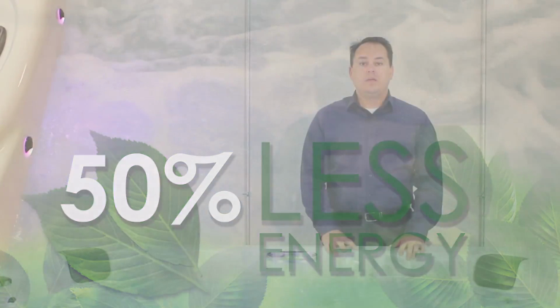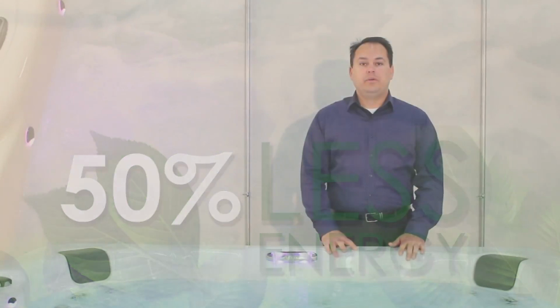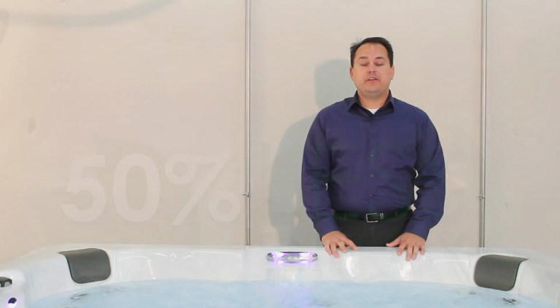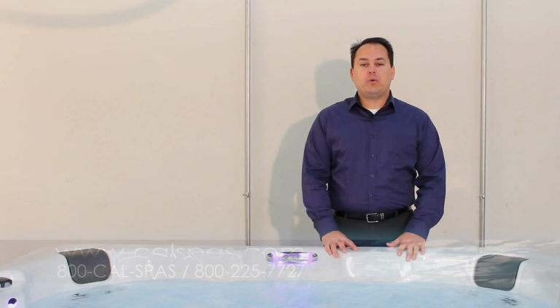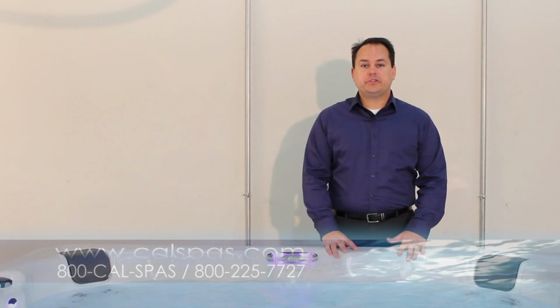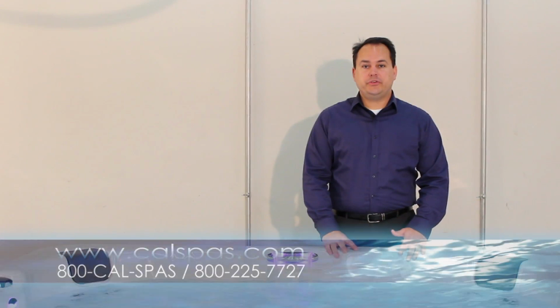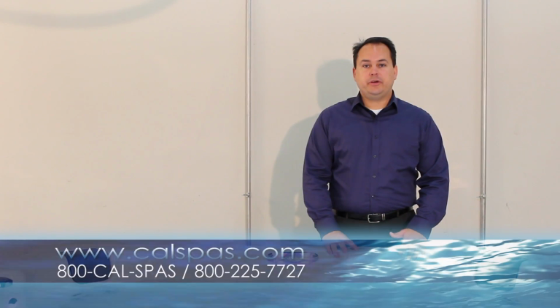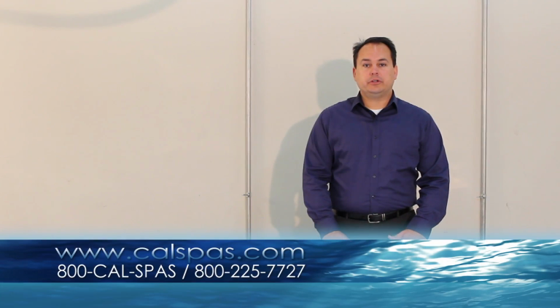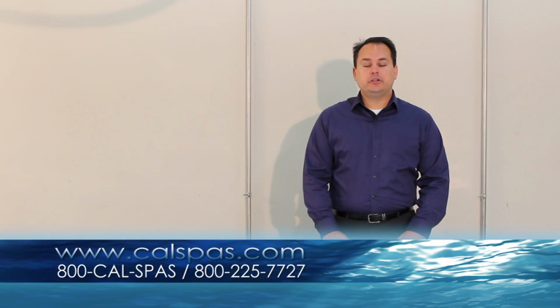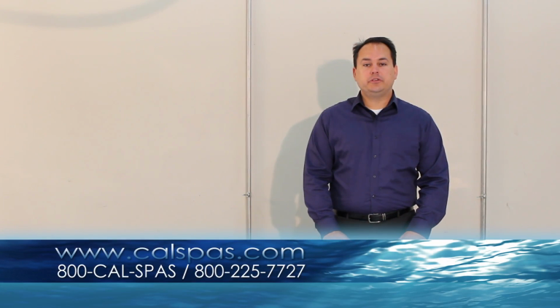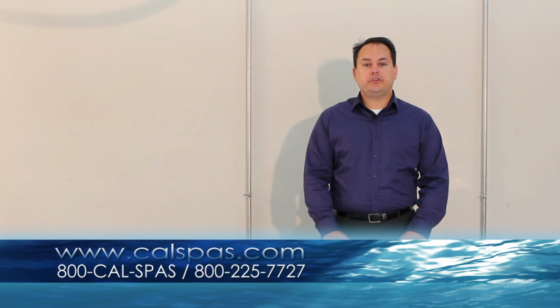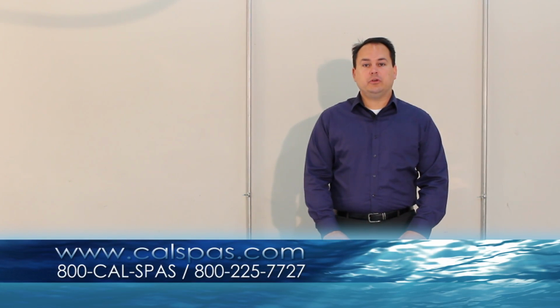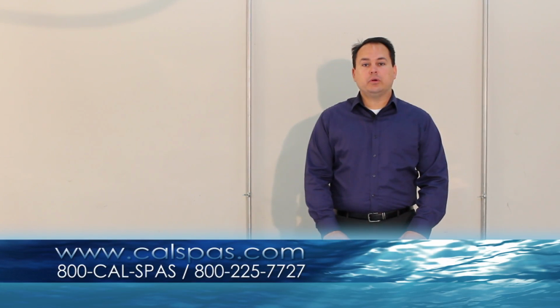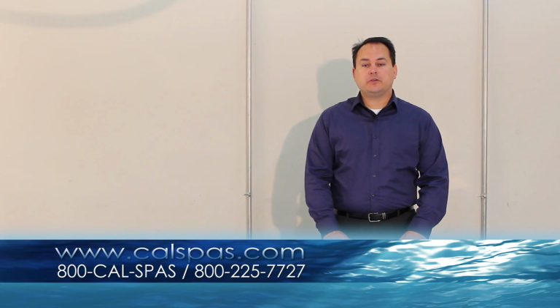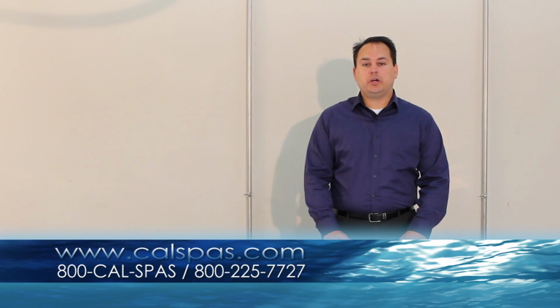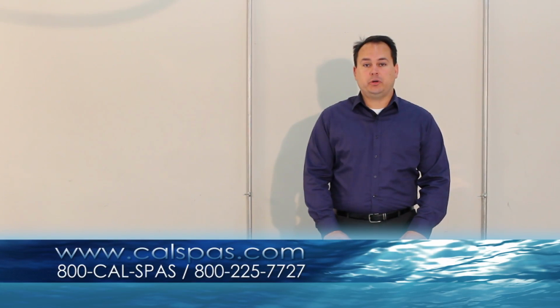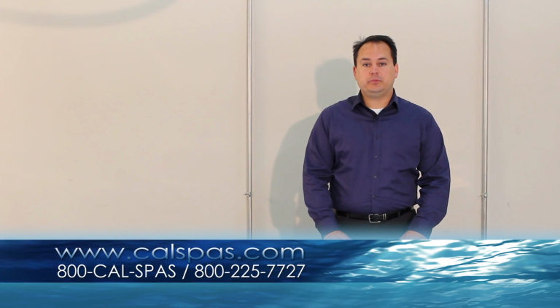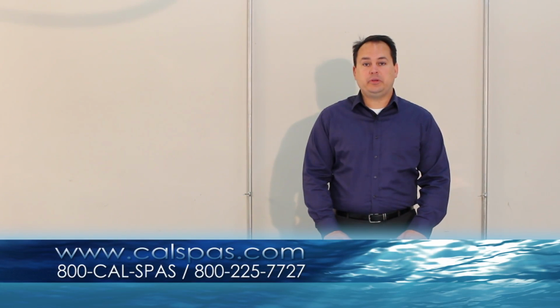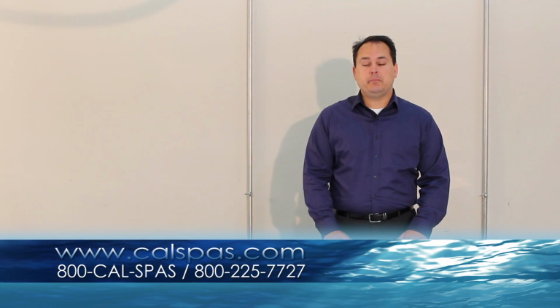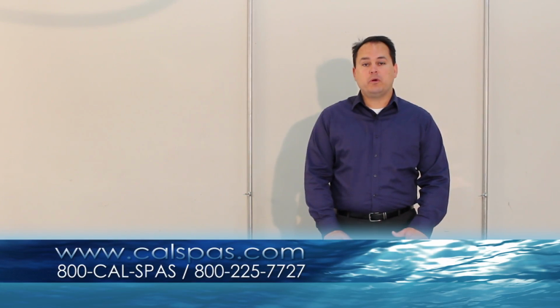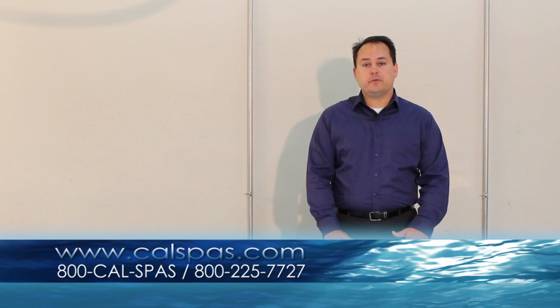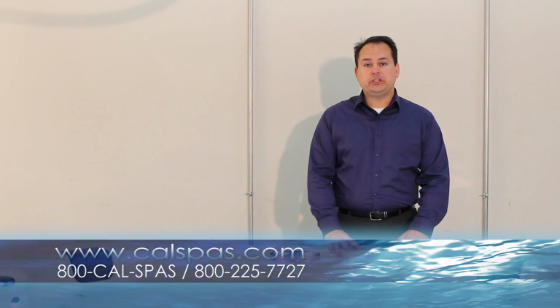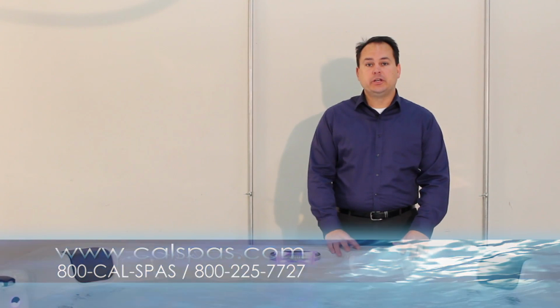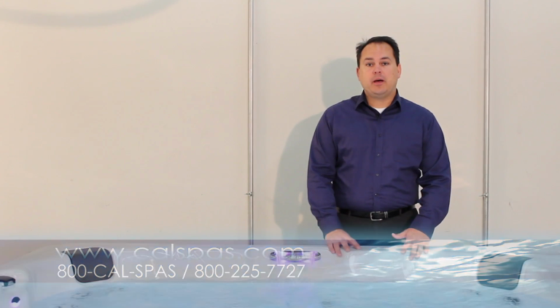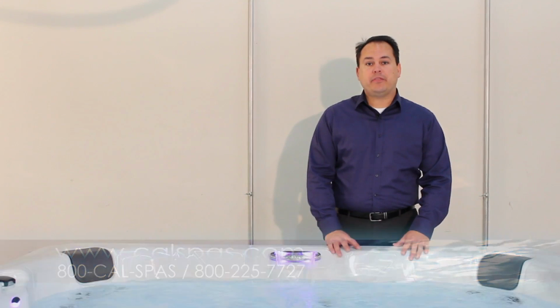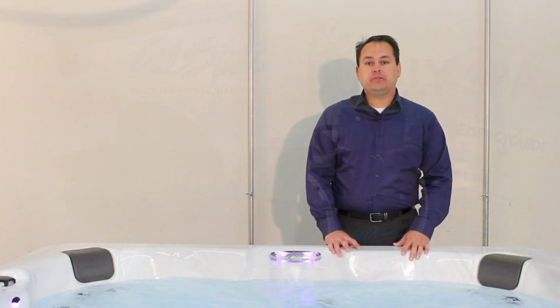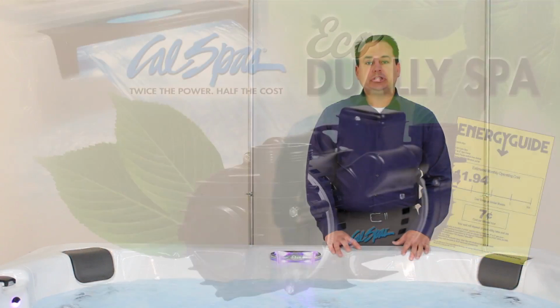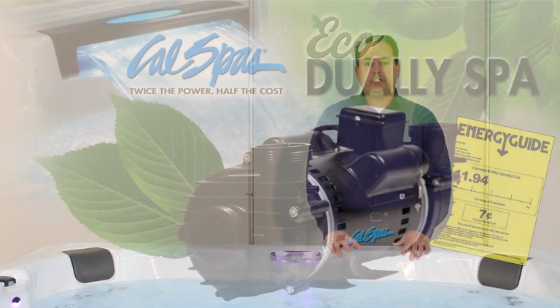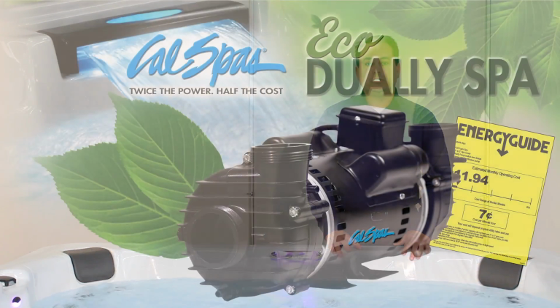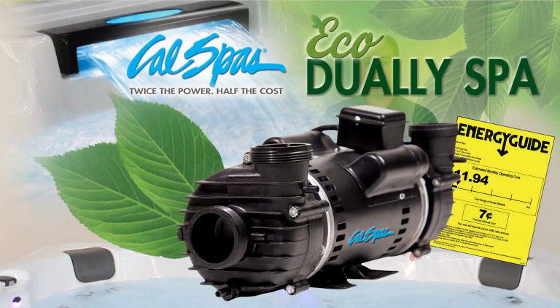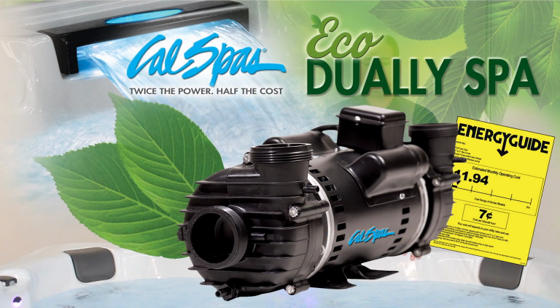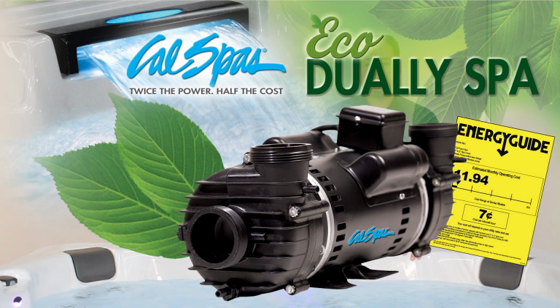We thank you for watching this video and encourage you to visit your local Cal Spa showroom to obtain more information about the revolutionary dually pump system.